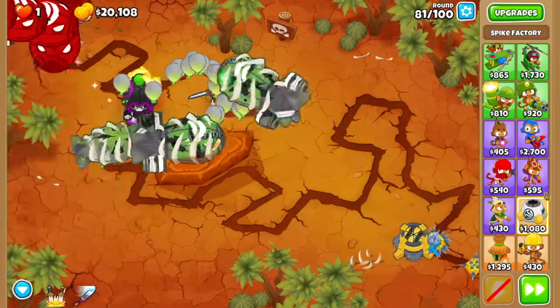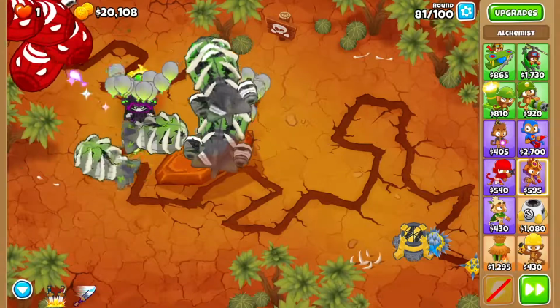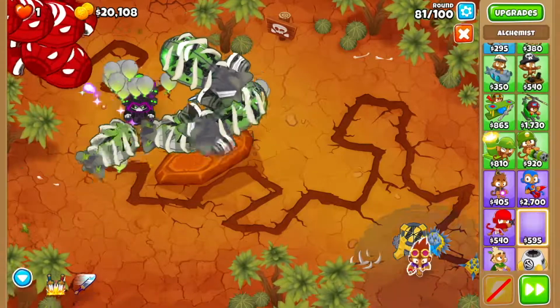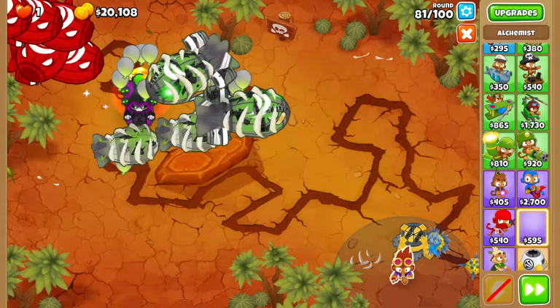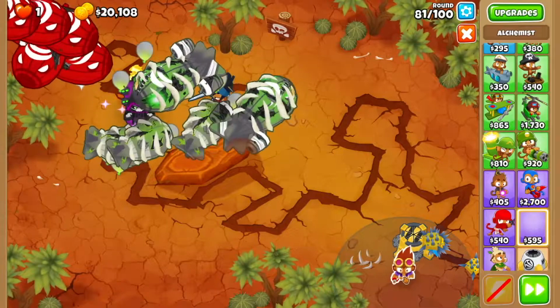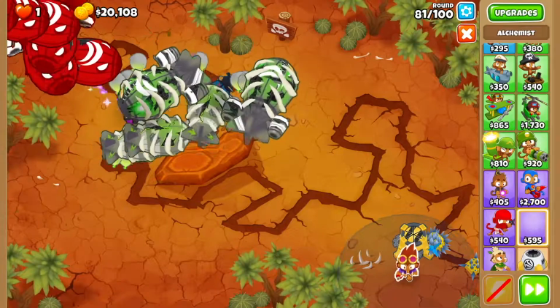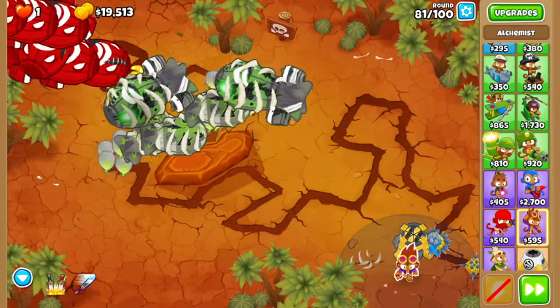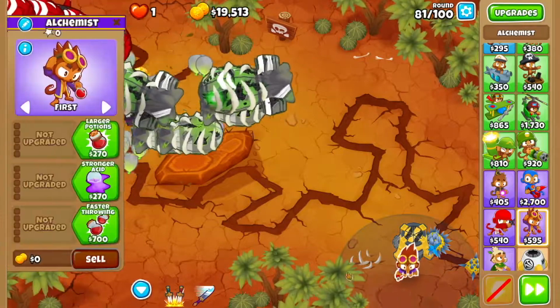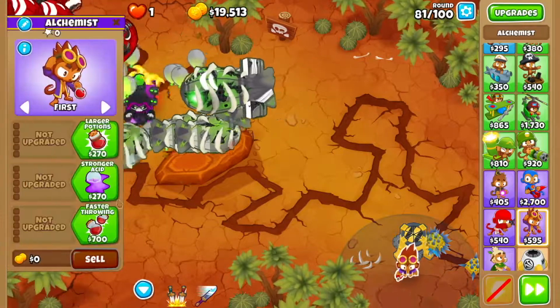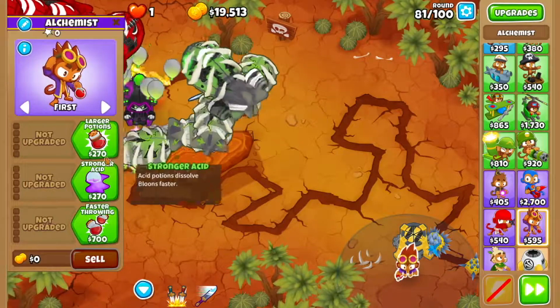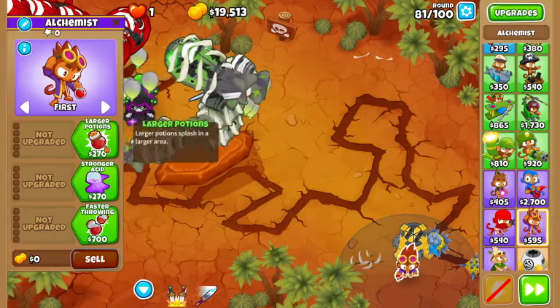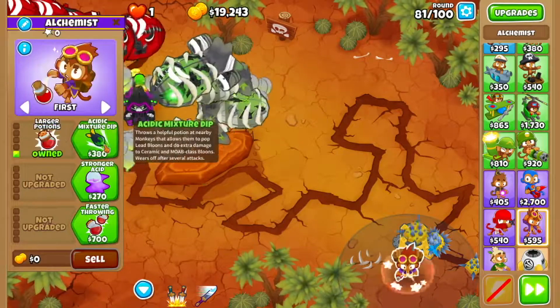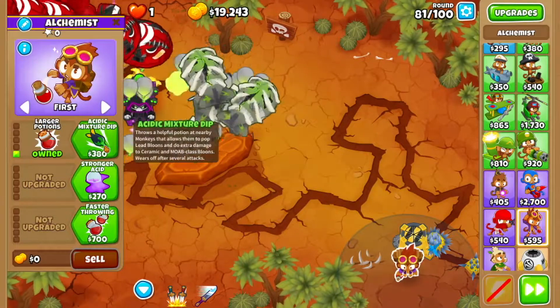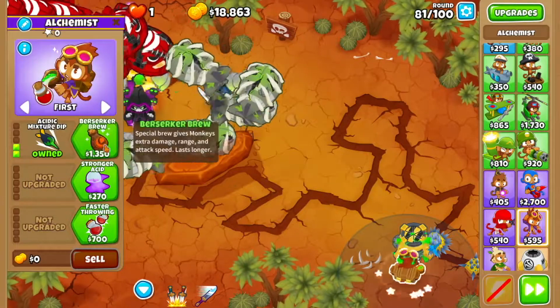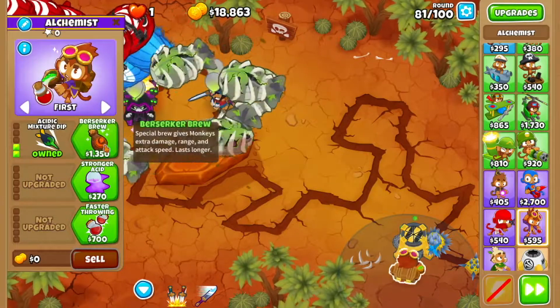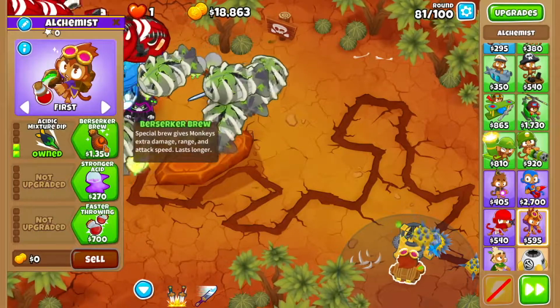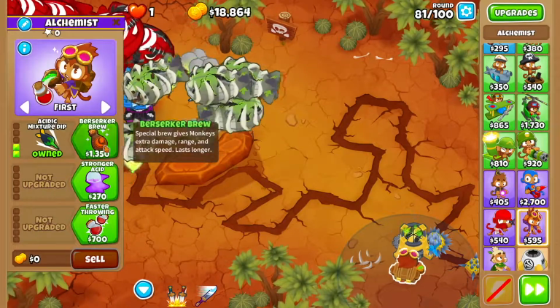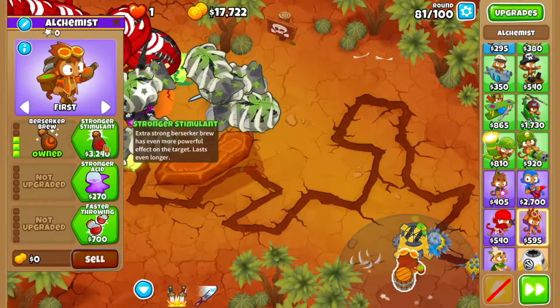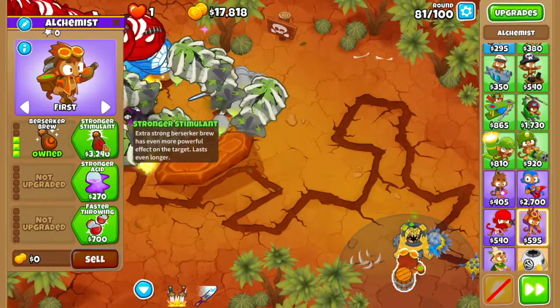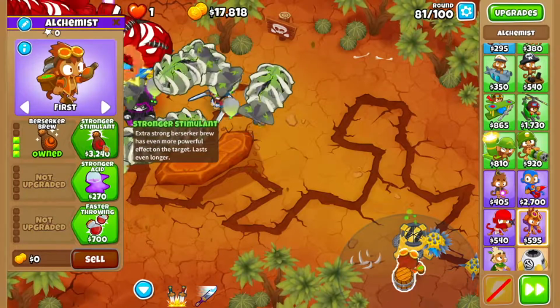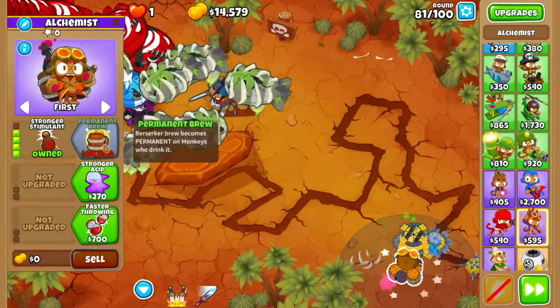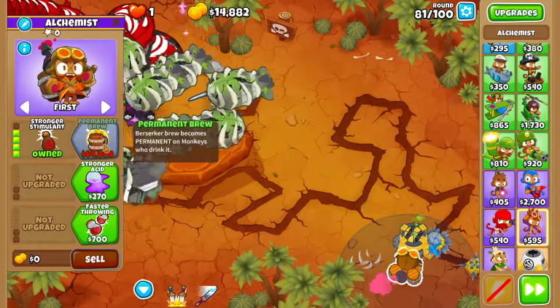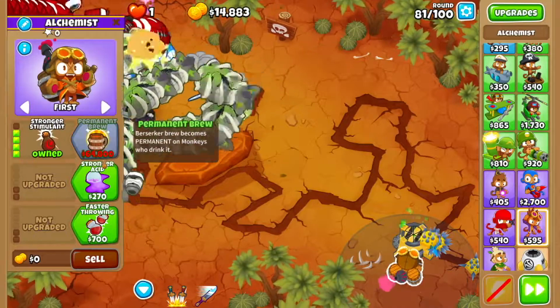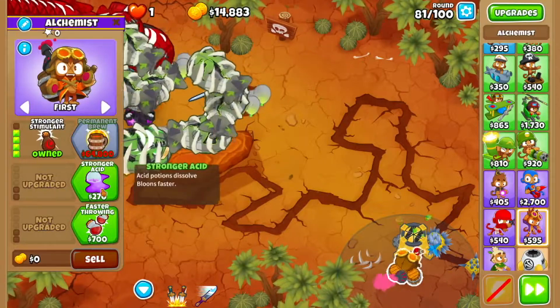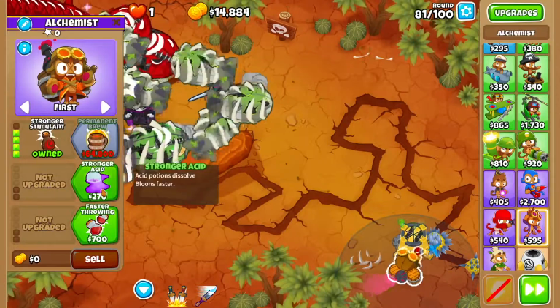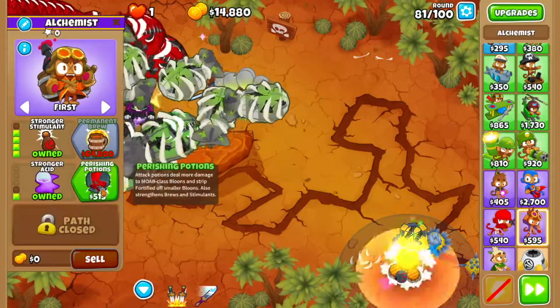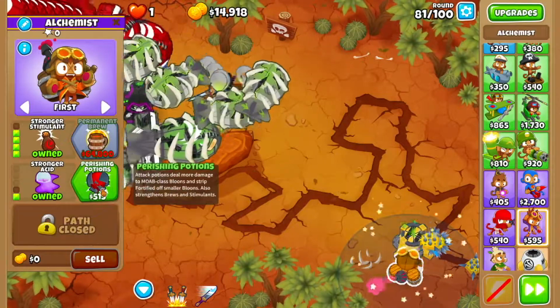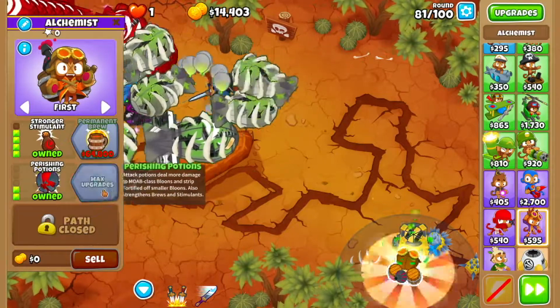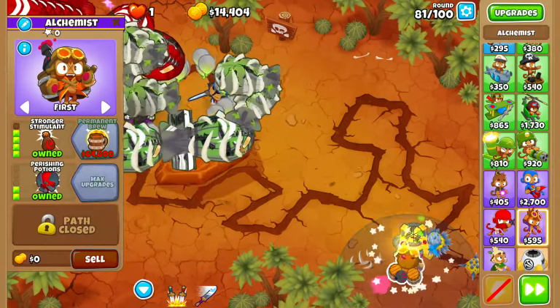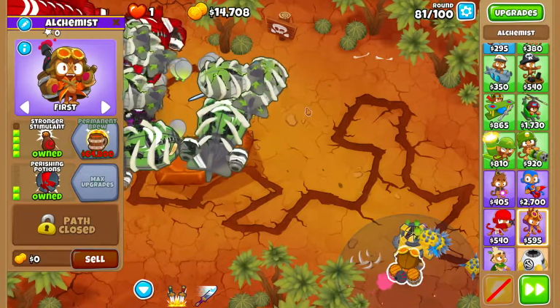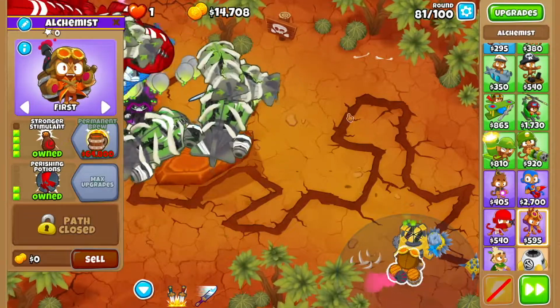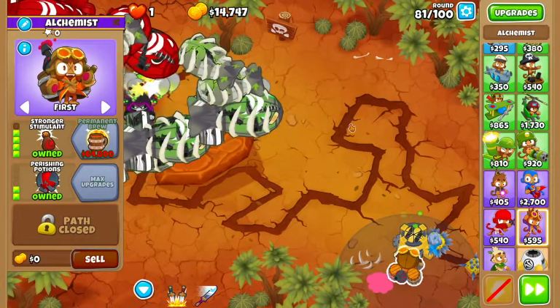Then you want to get yourself an Alchemist right here. You're going to go Larger Potions, Acid Mixture Dip, Berserker Brew, Stronger Stimulant, Stronger Acid, and Perishing Potions.